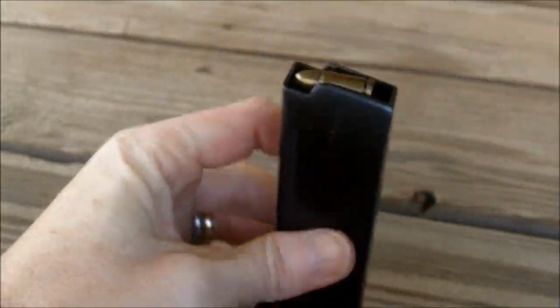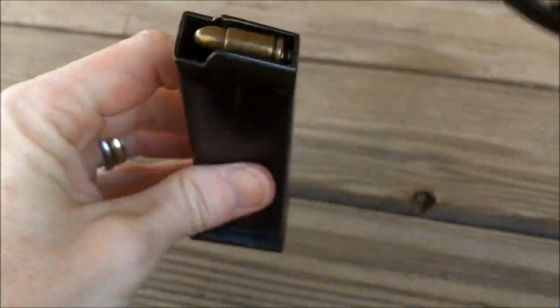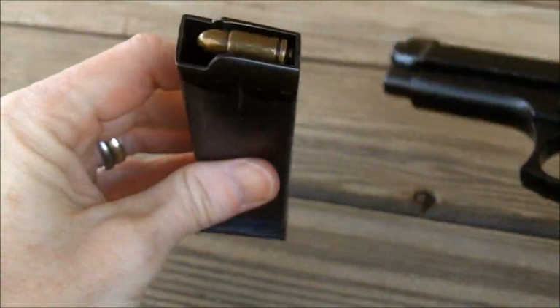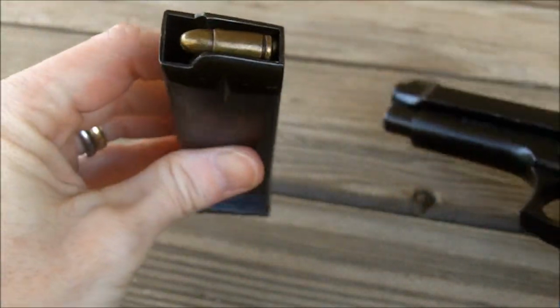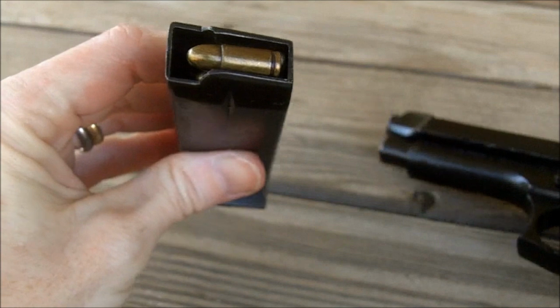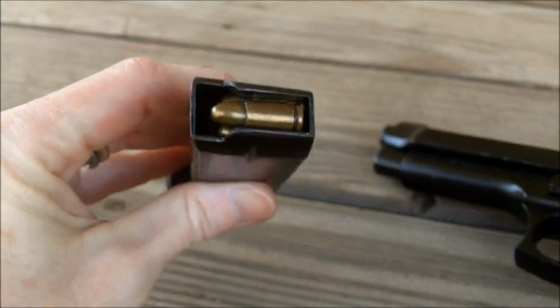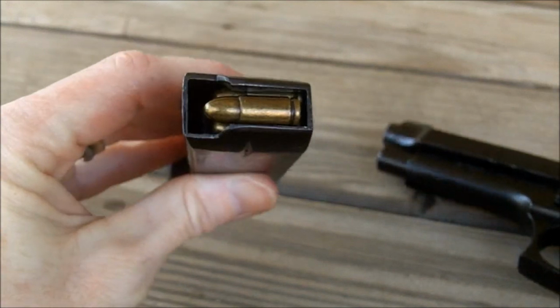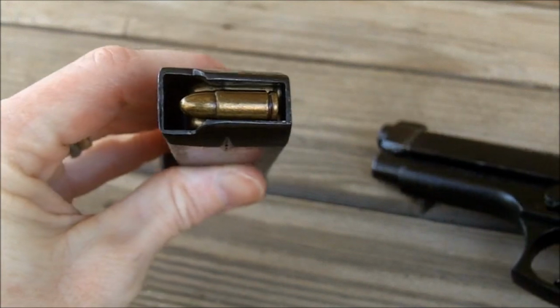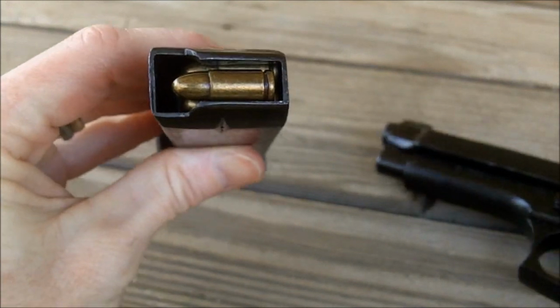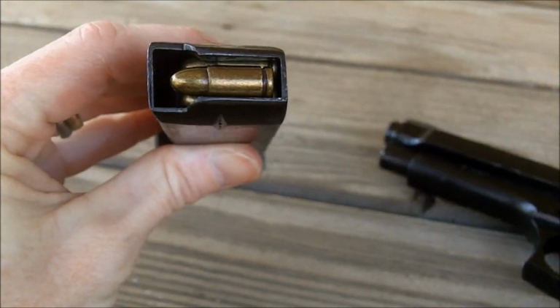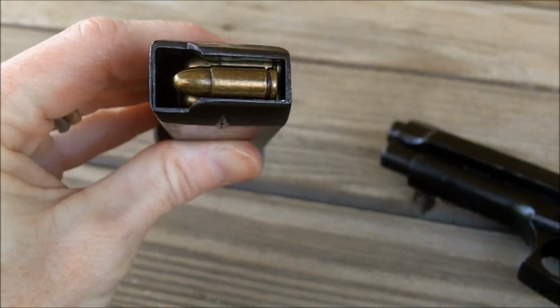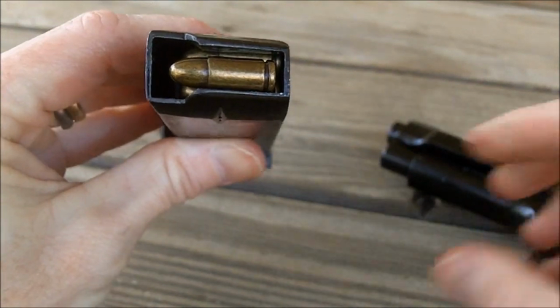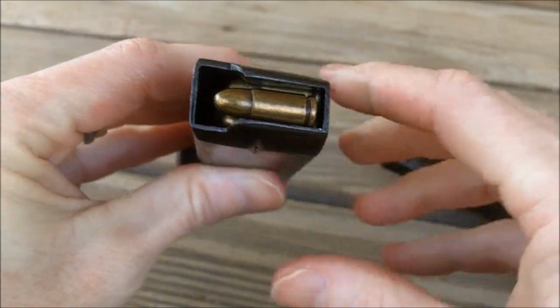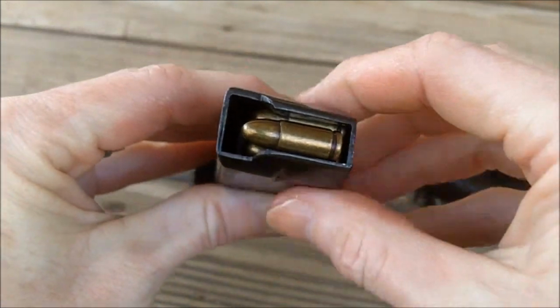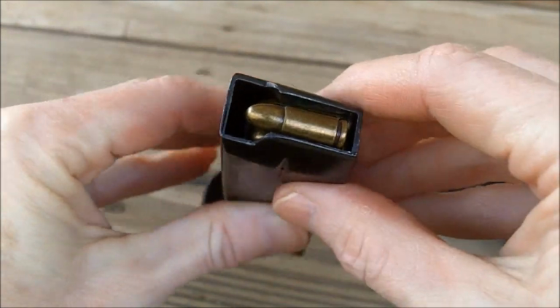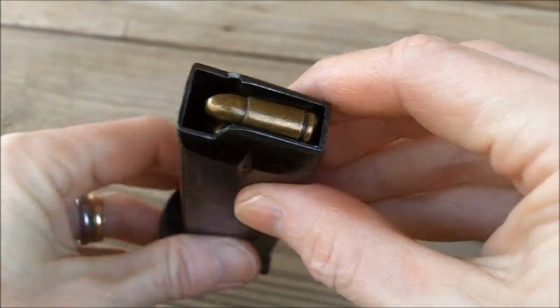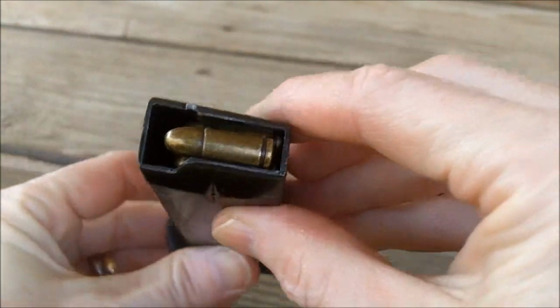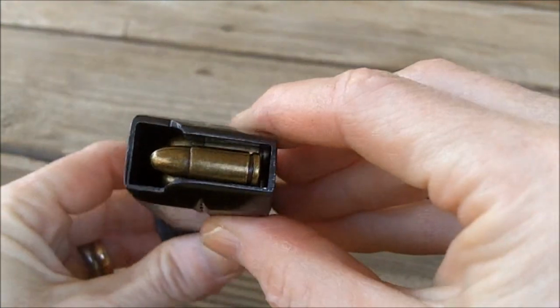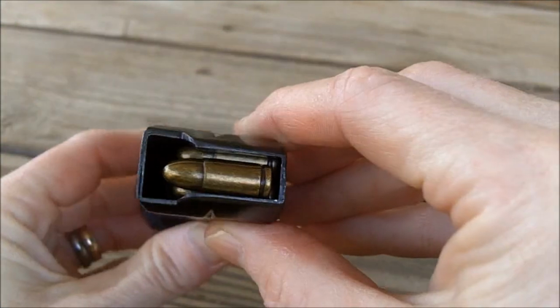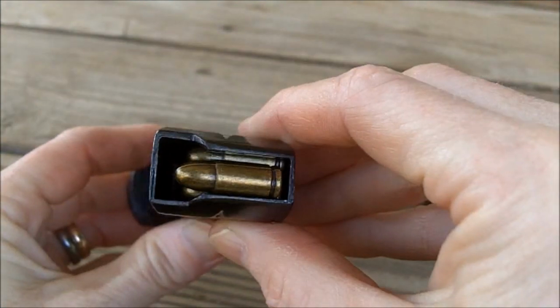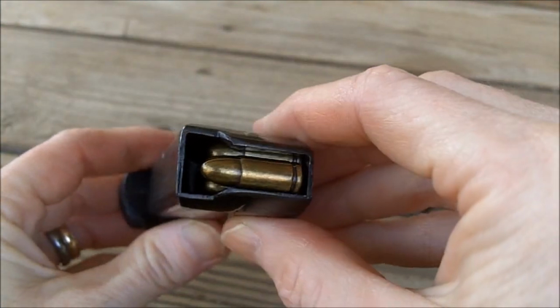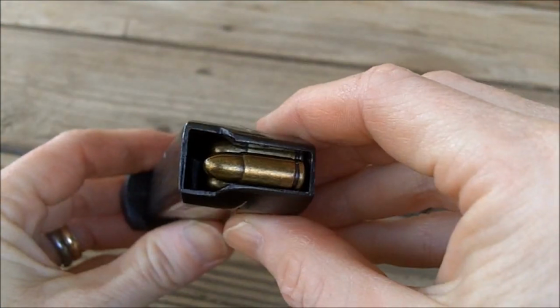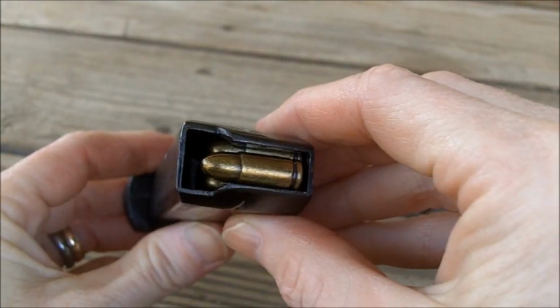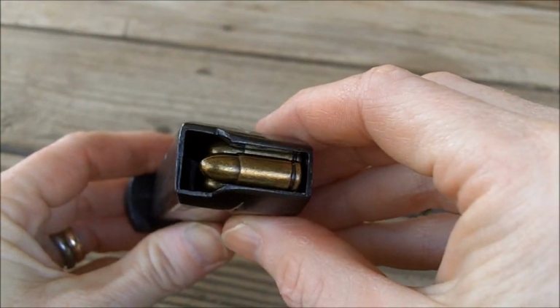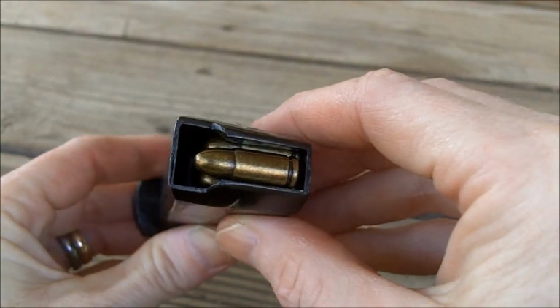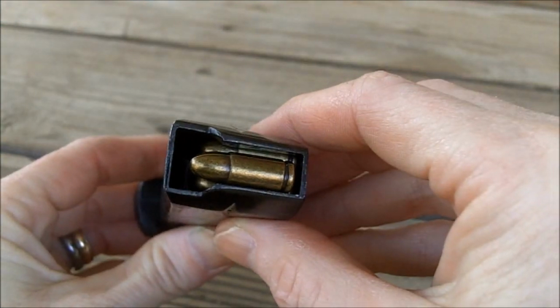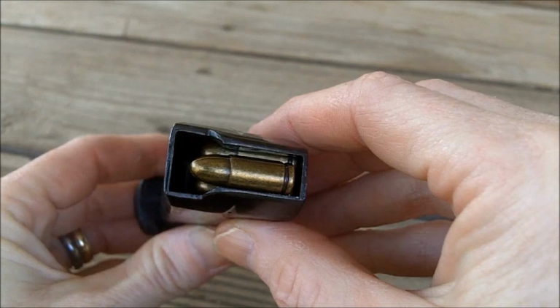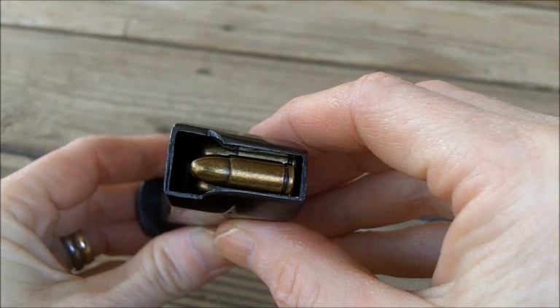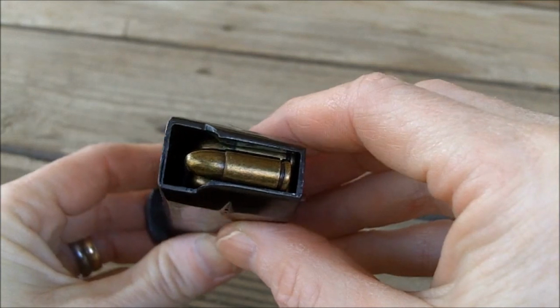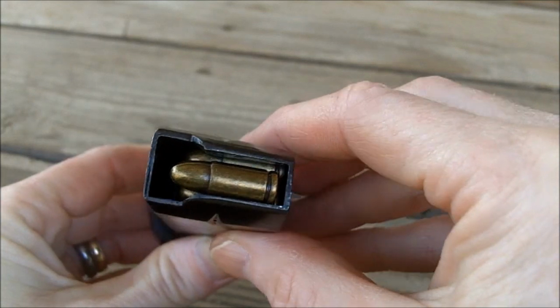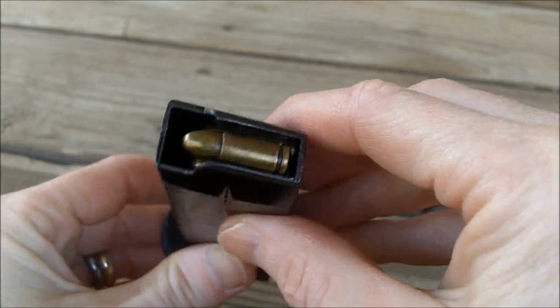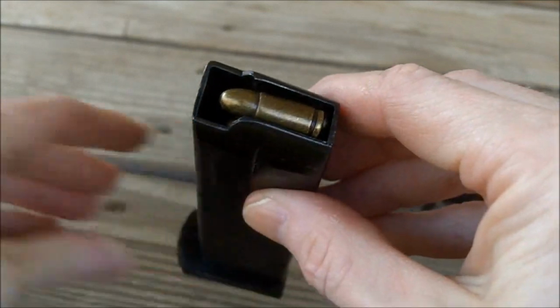I was able to load five rounds of the 9mm replica ammo in there.